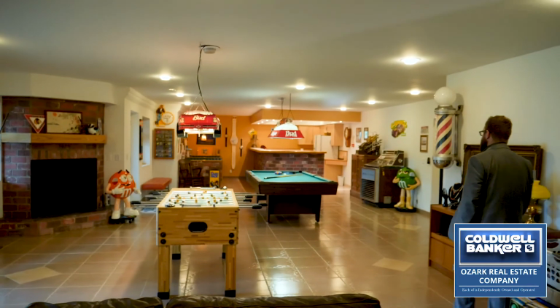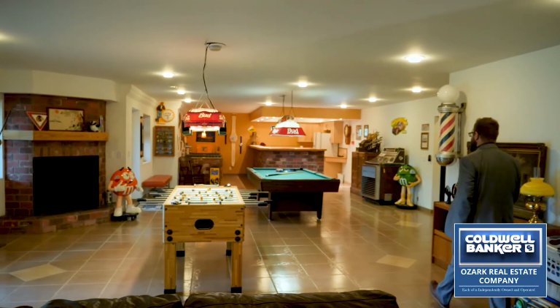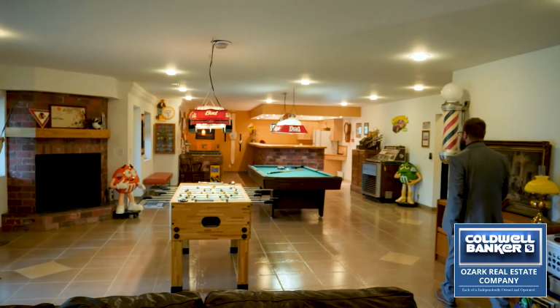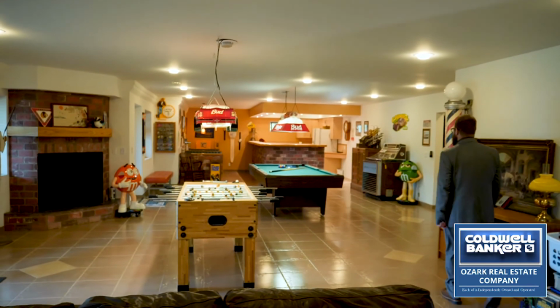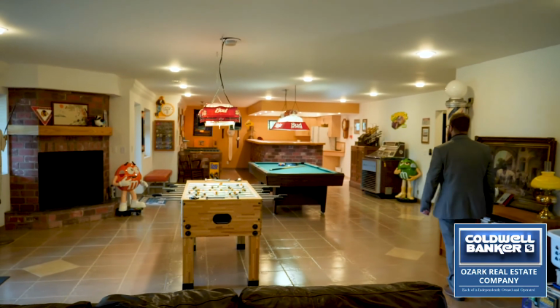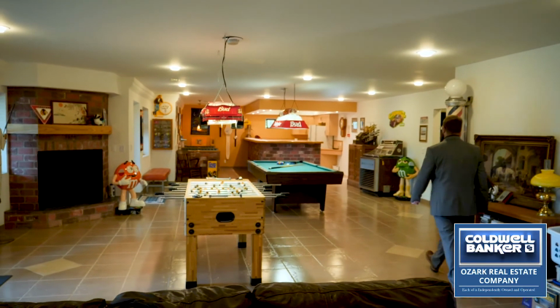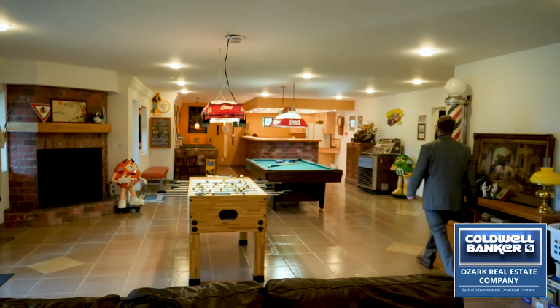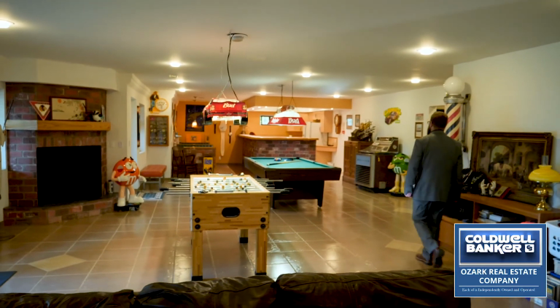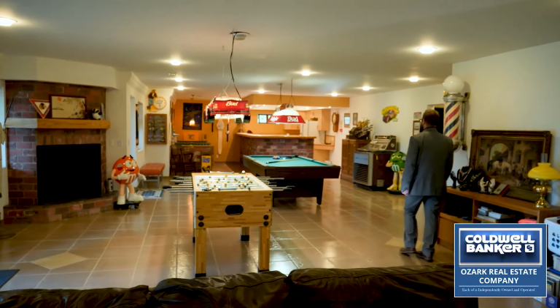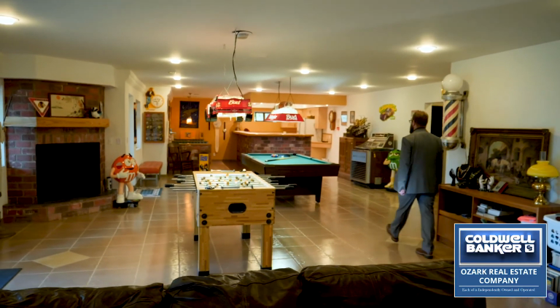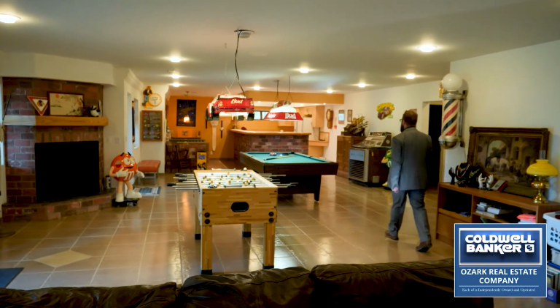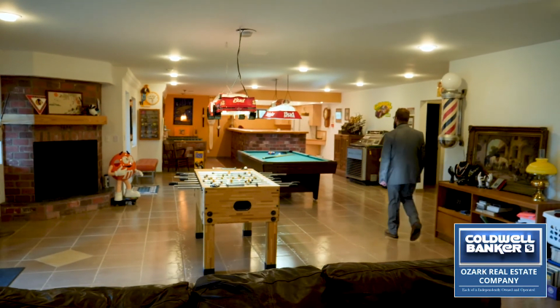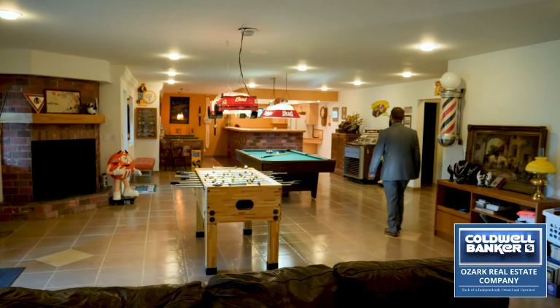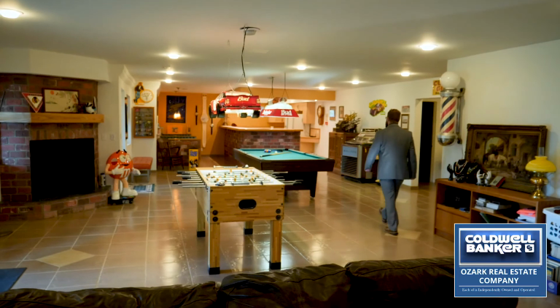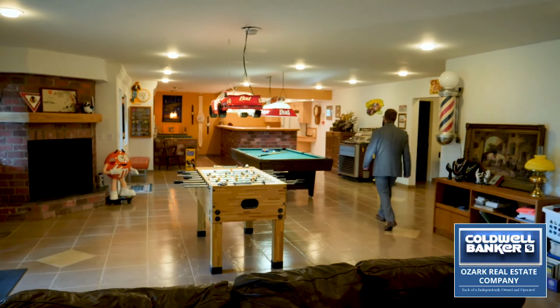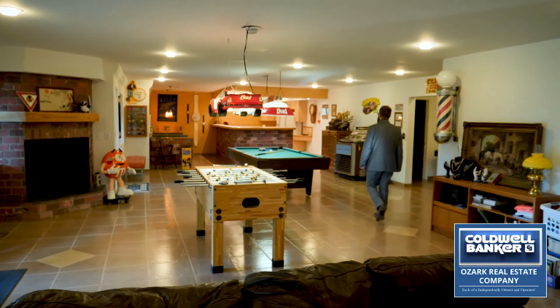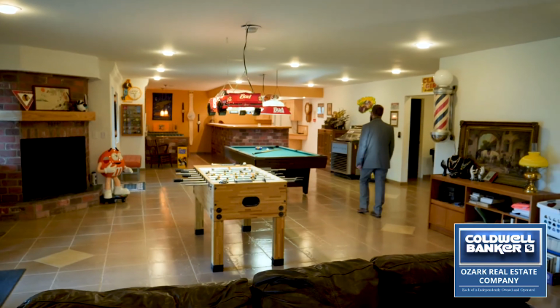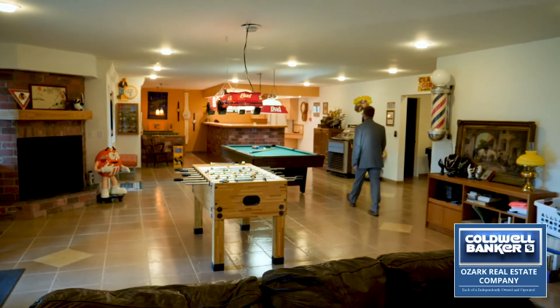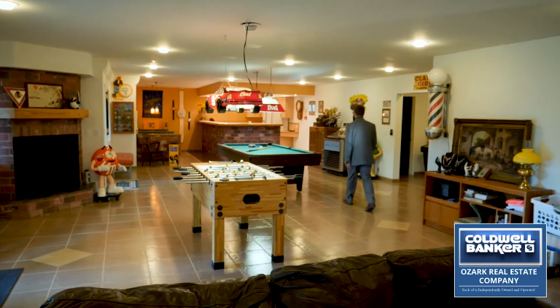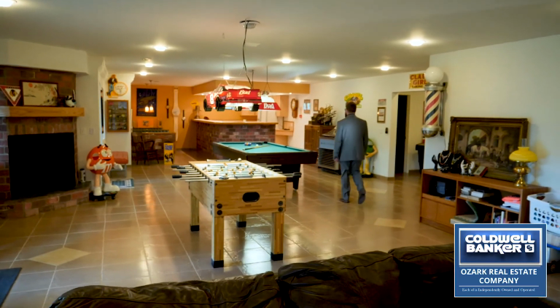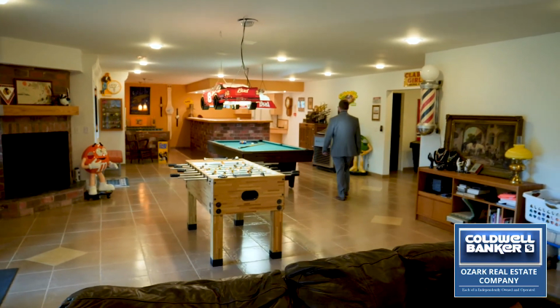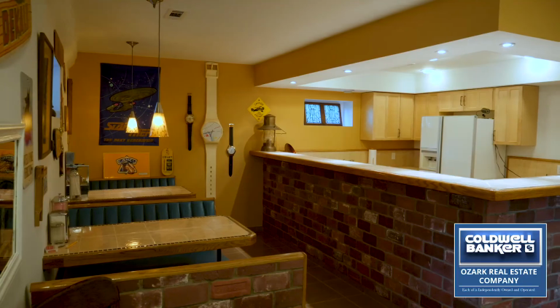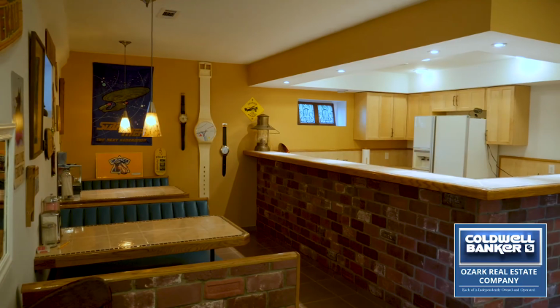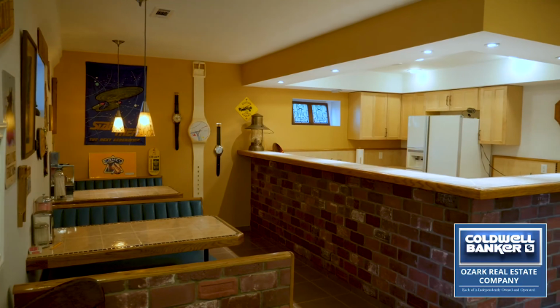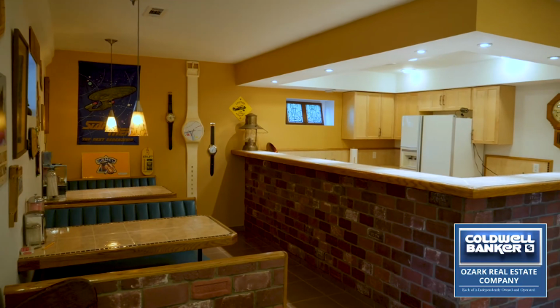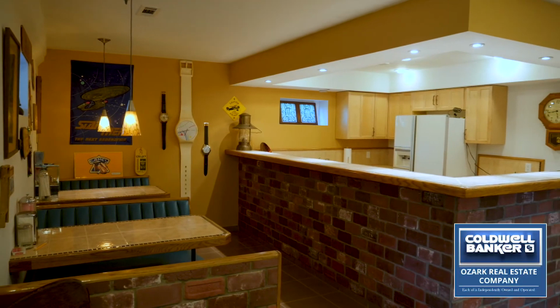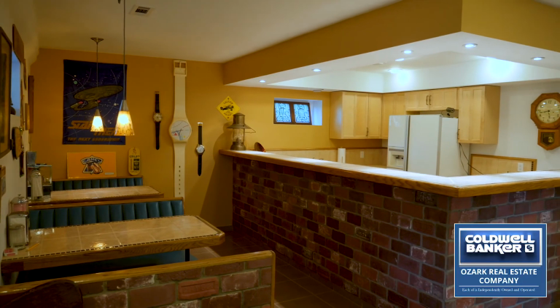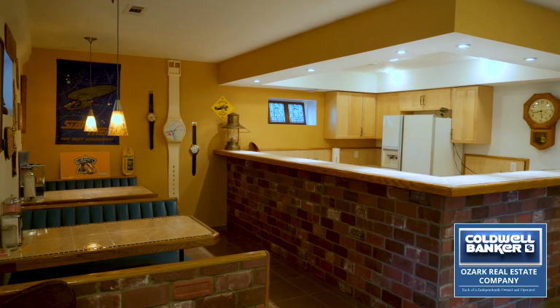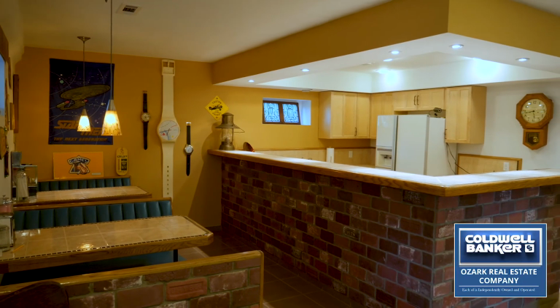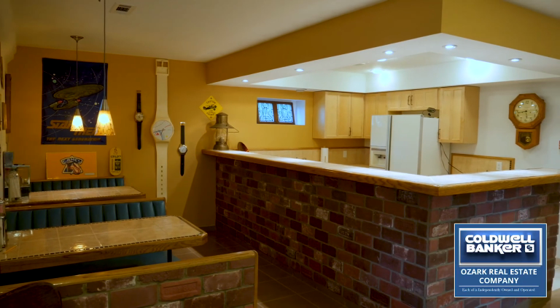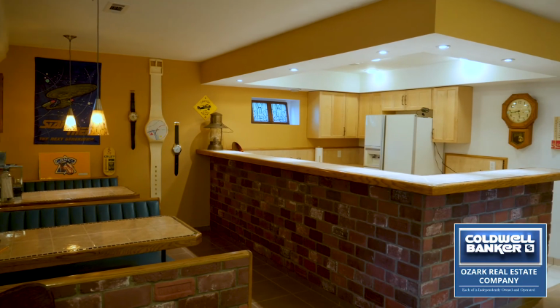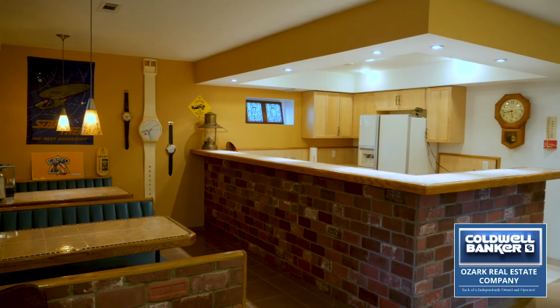The walkout basement is perfect for entertaining and includes a full kitchen and dining area.